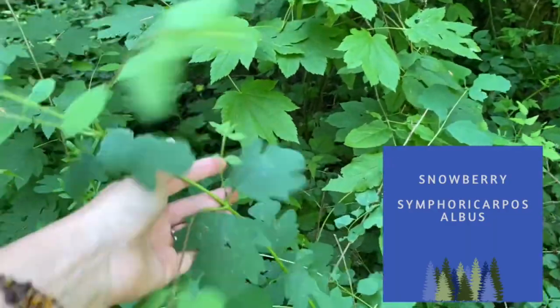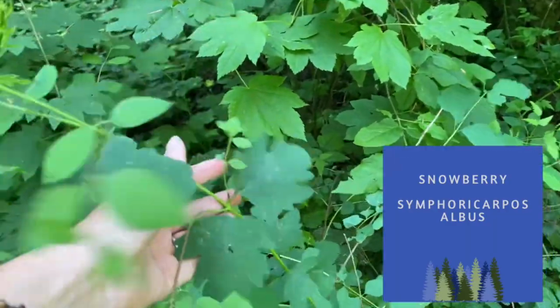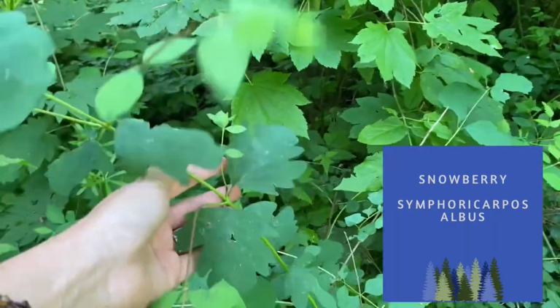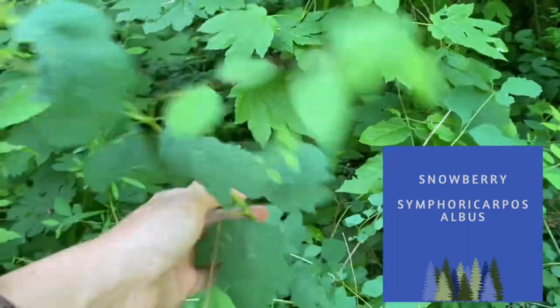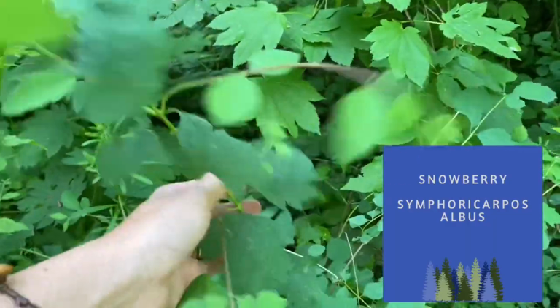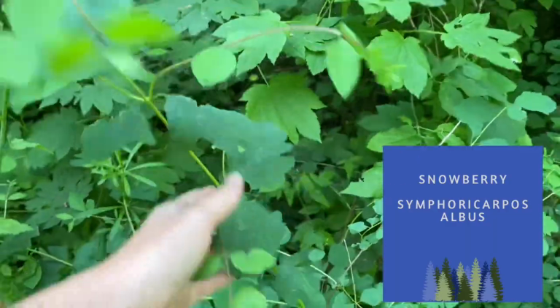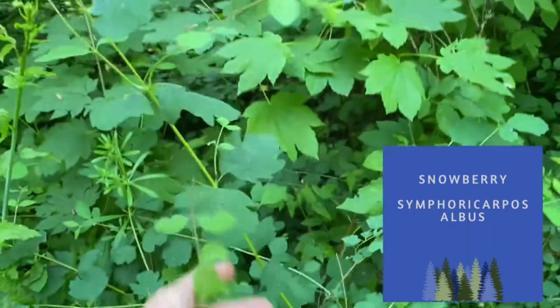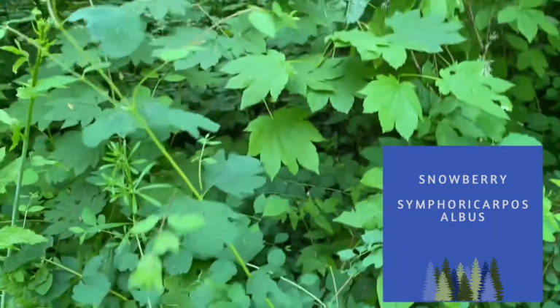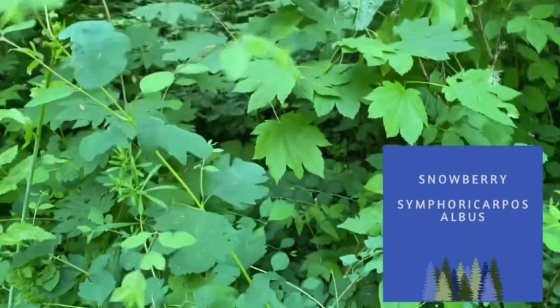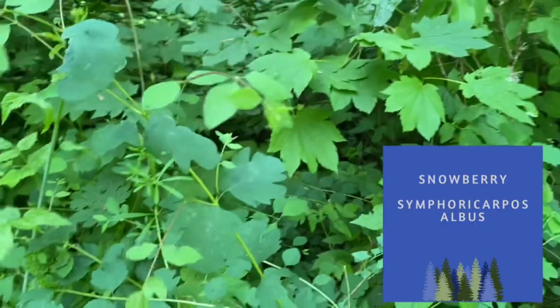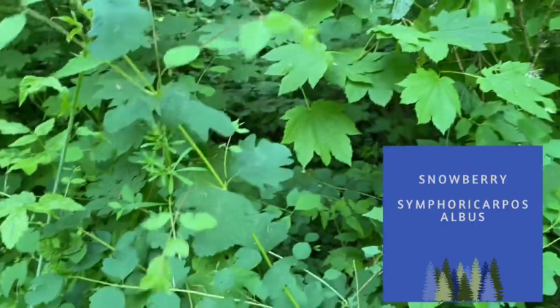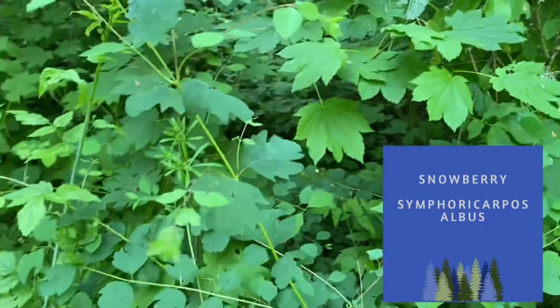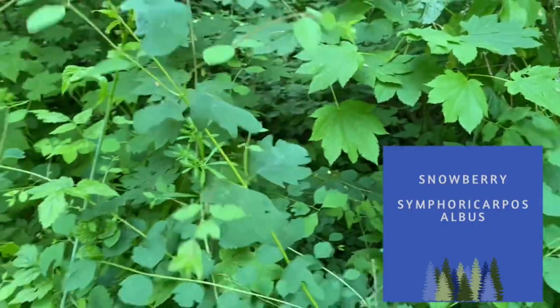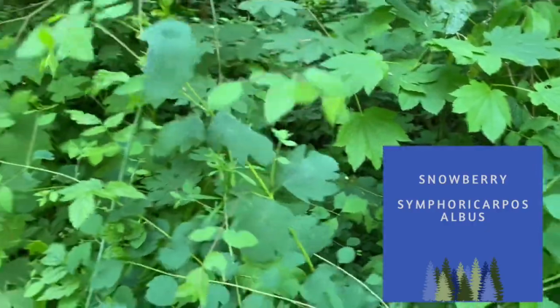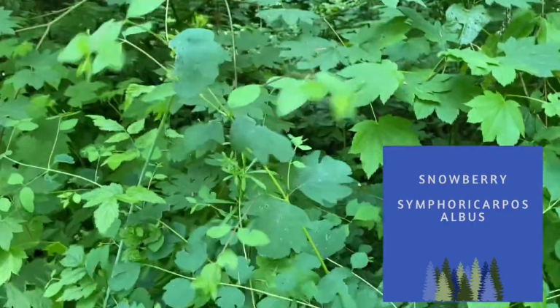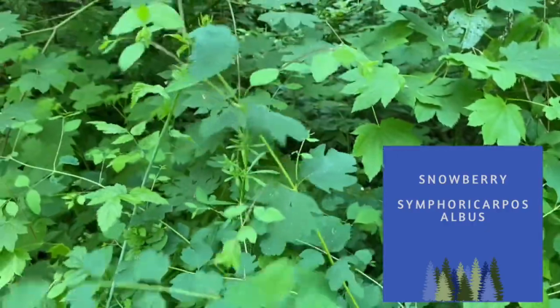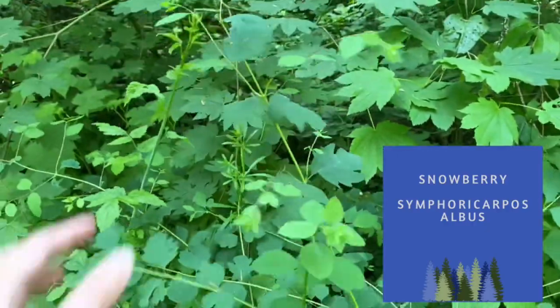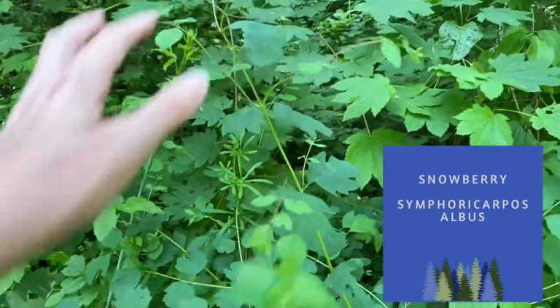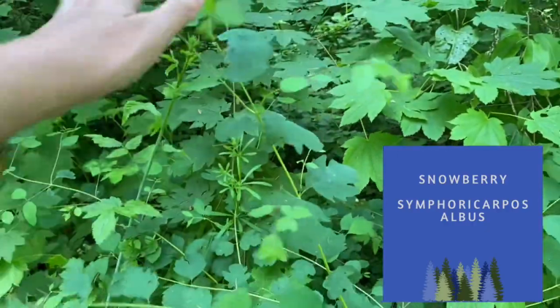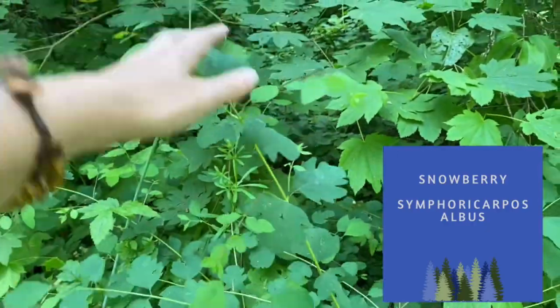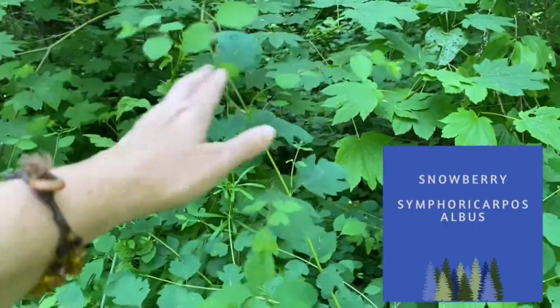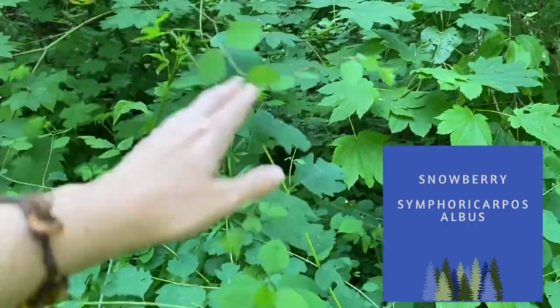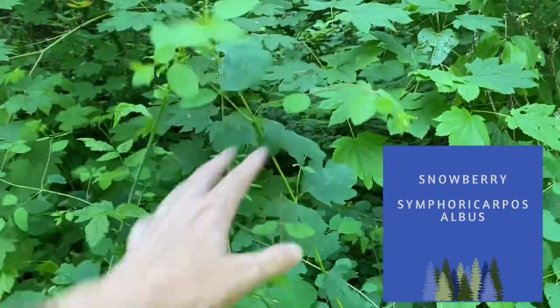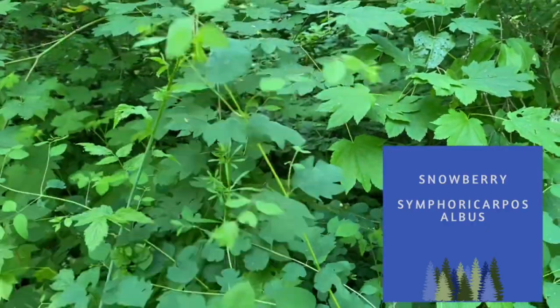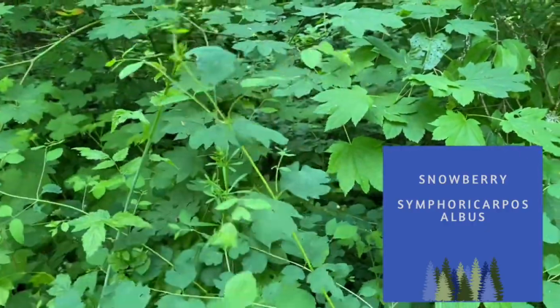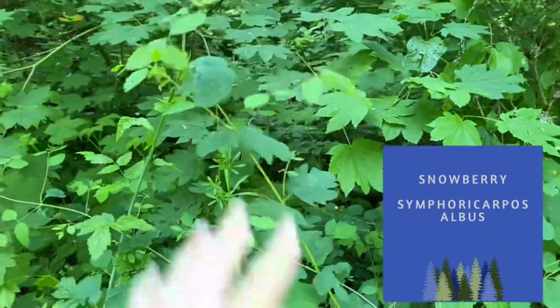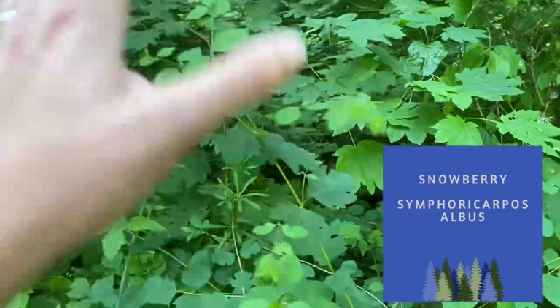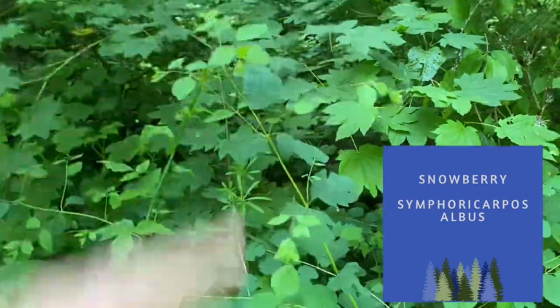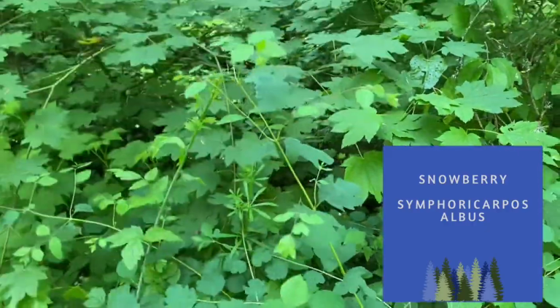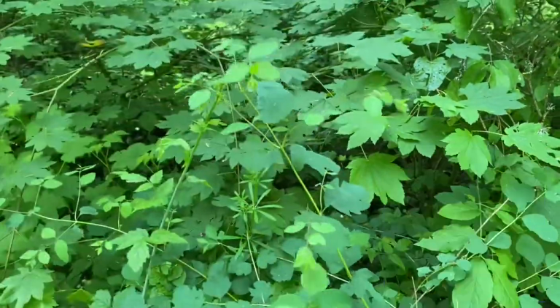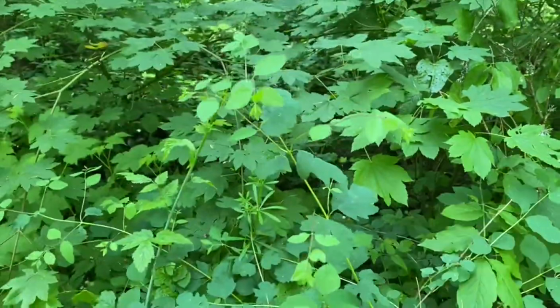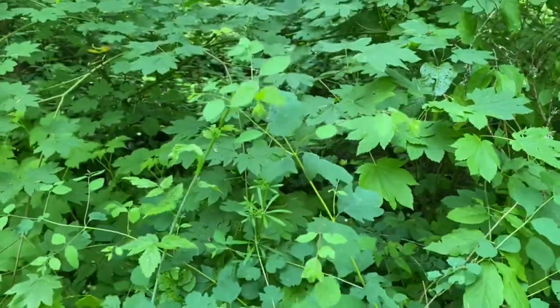Snowberry is a lovely choice — one of my favorite choices for a mid-sized shrub.